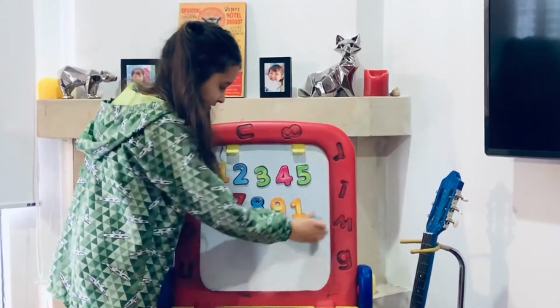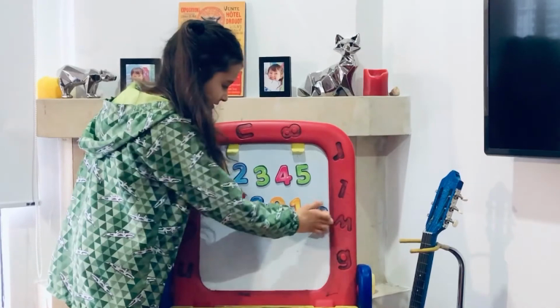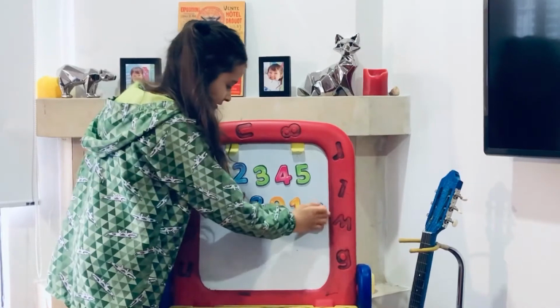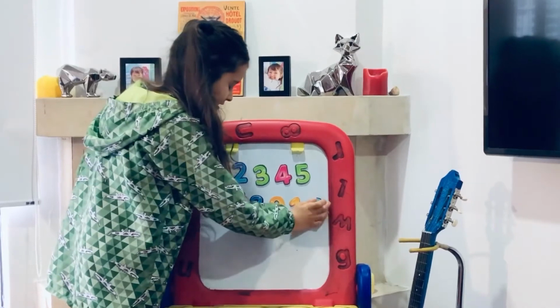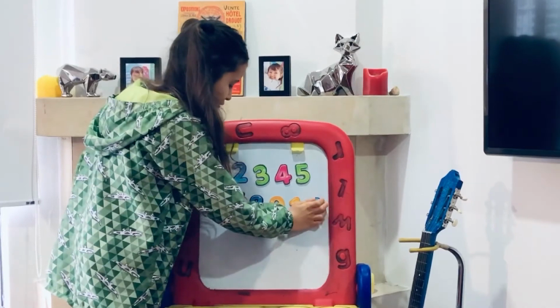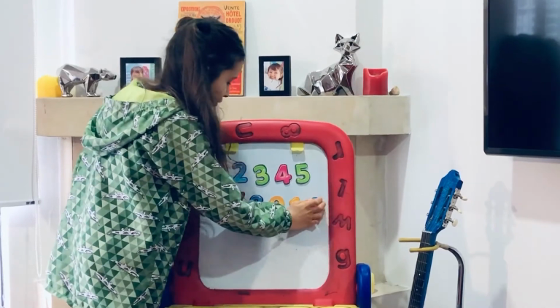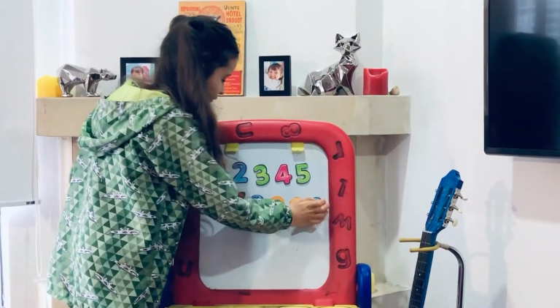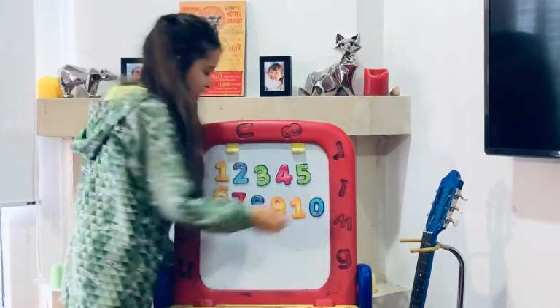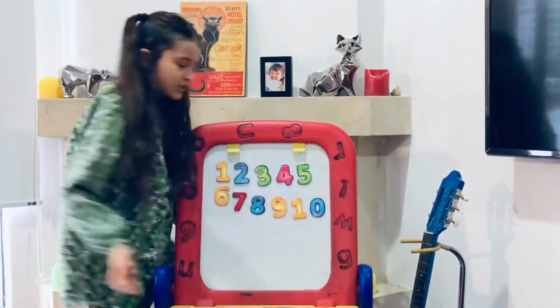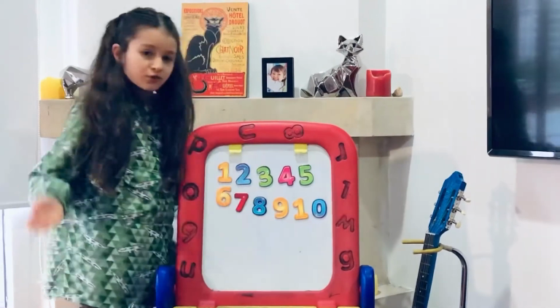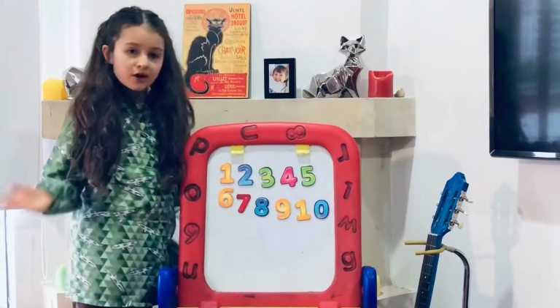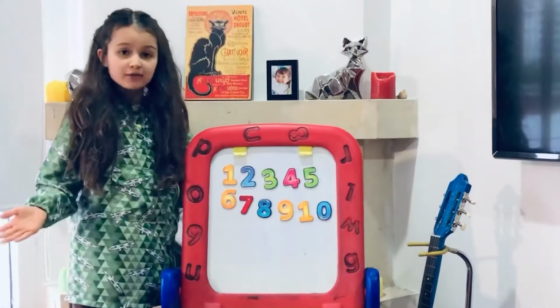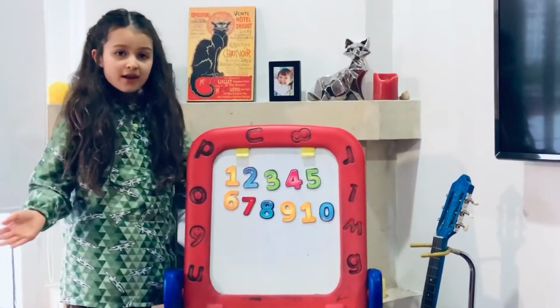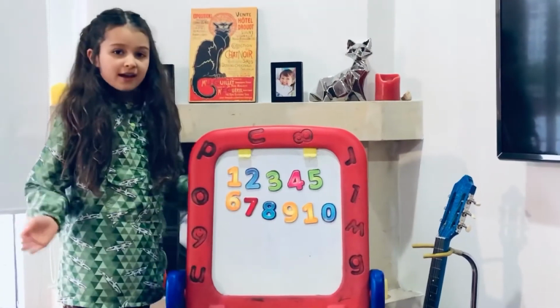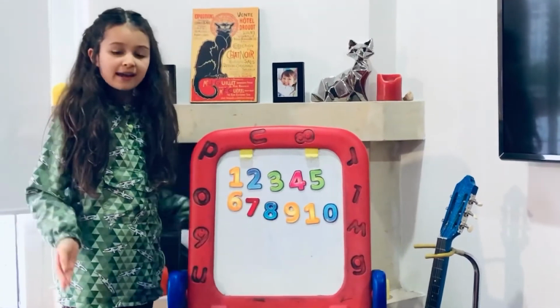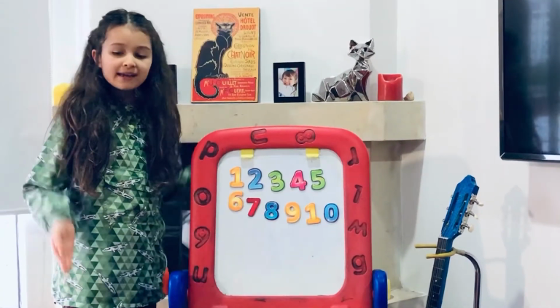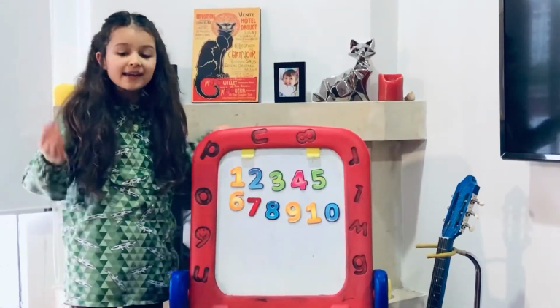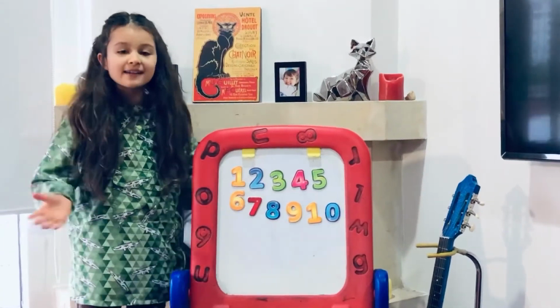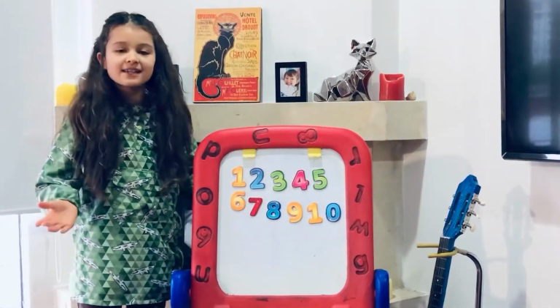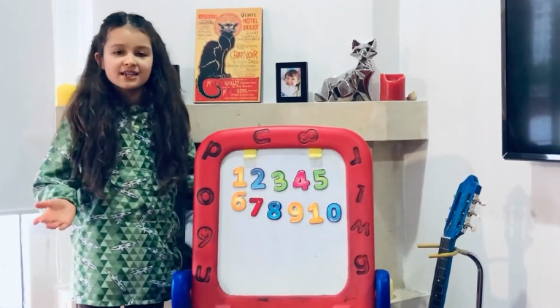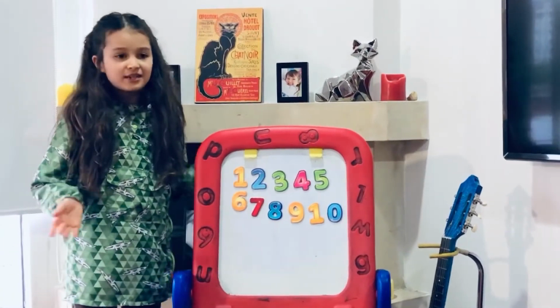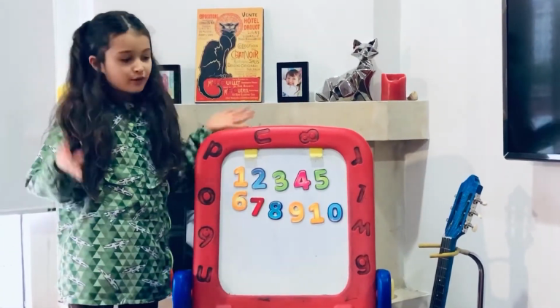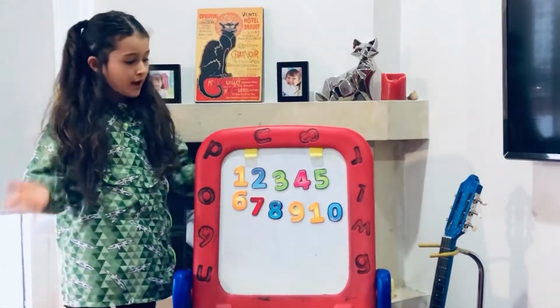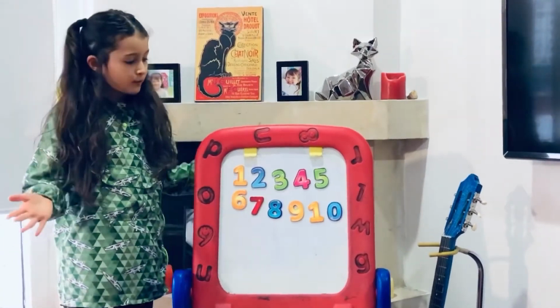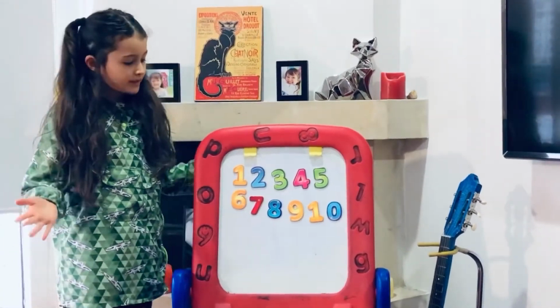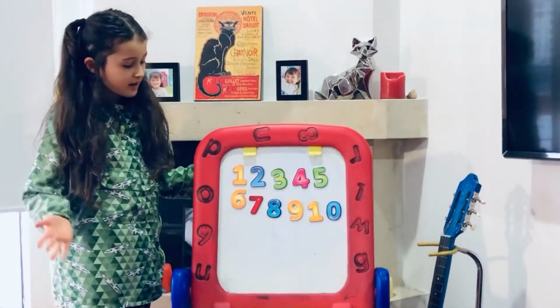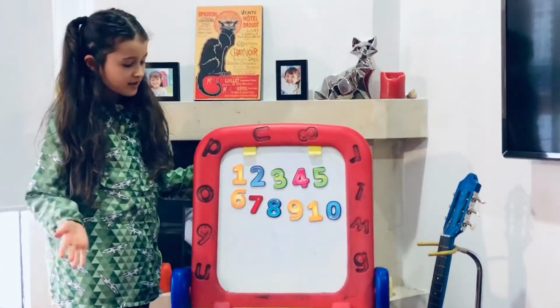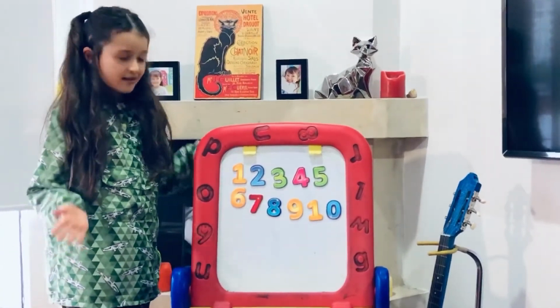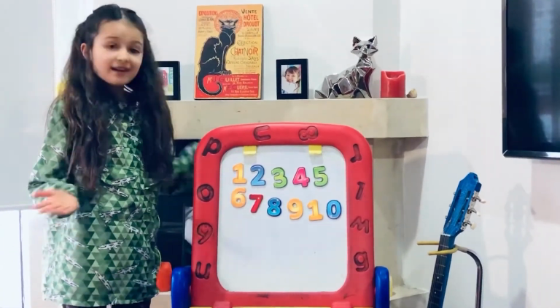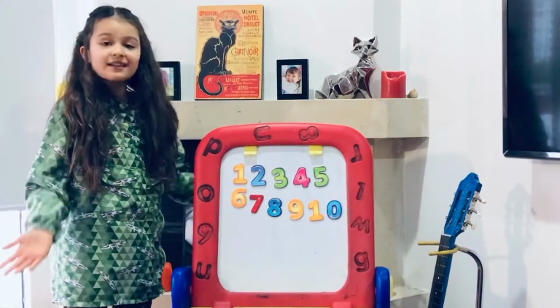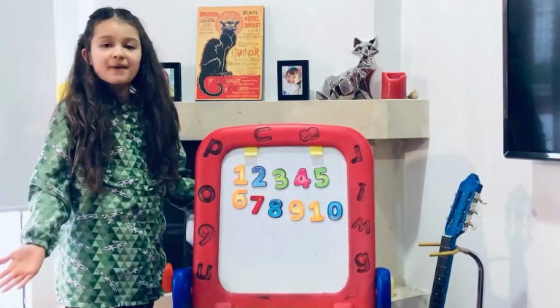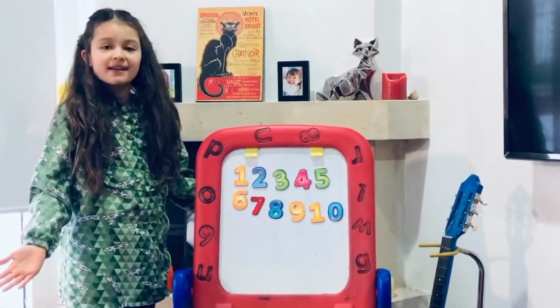We finished counting in English, so I will start in Spanish.